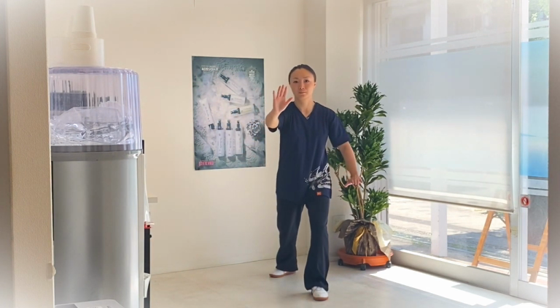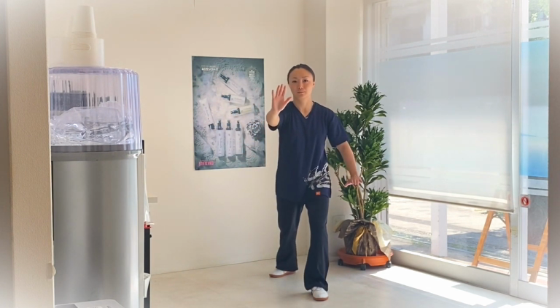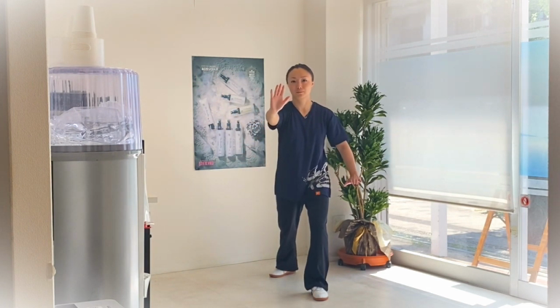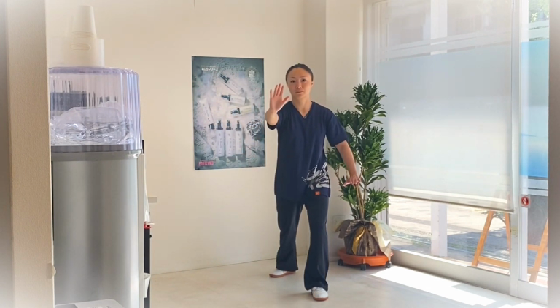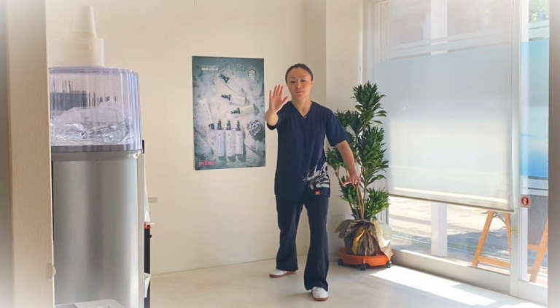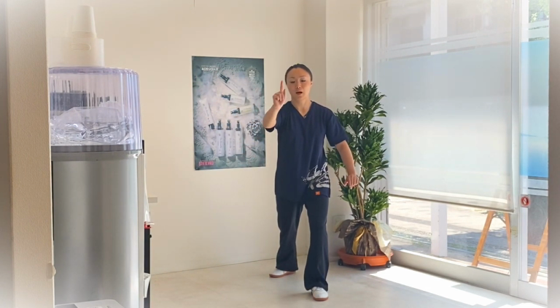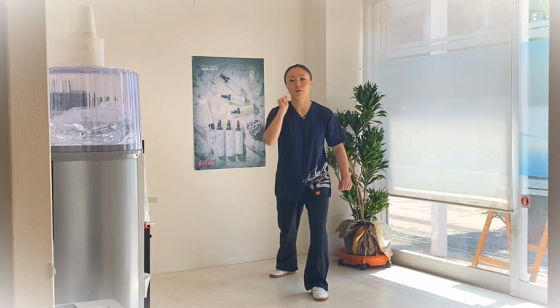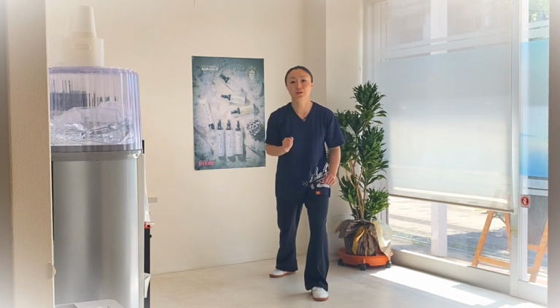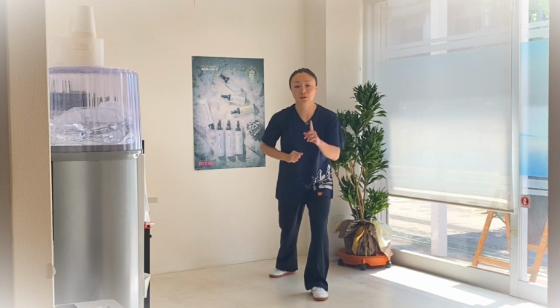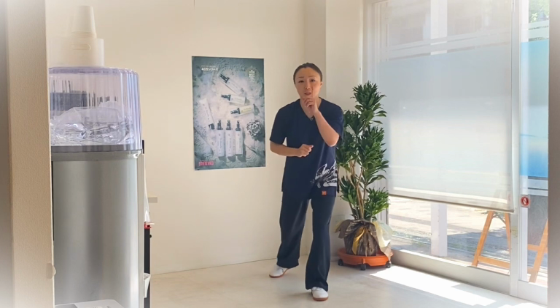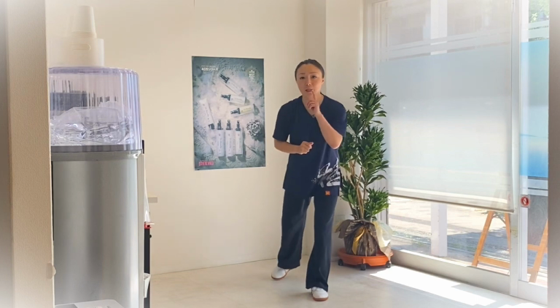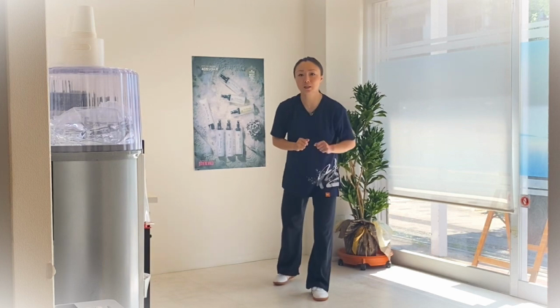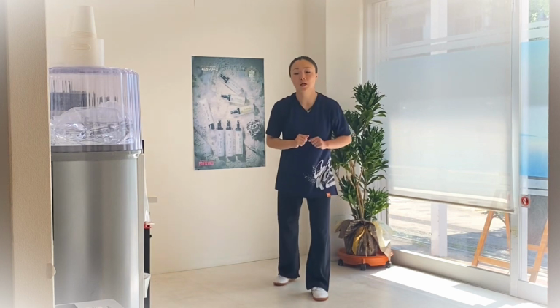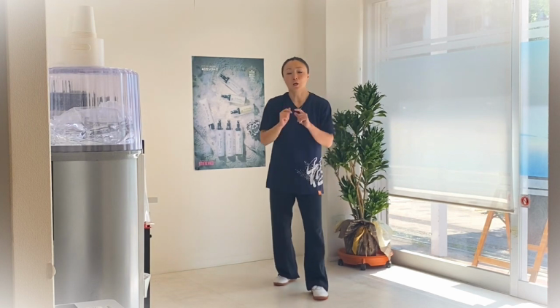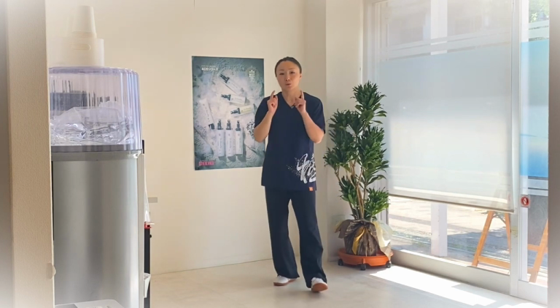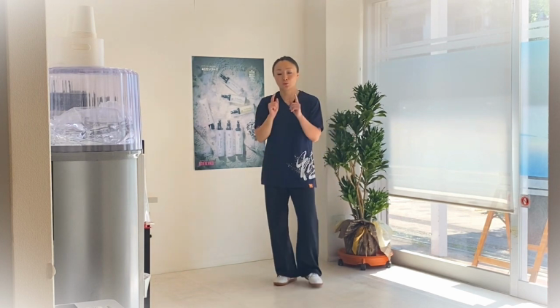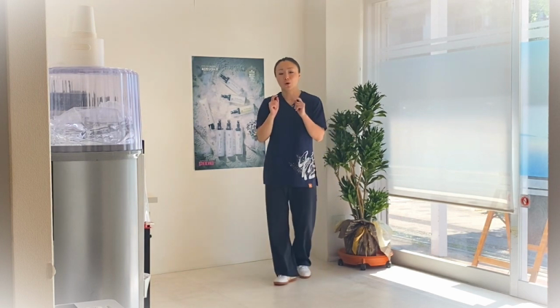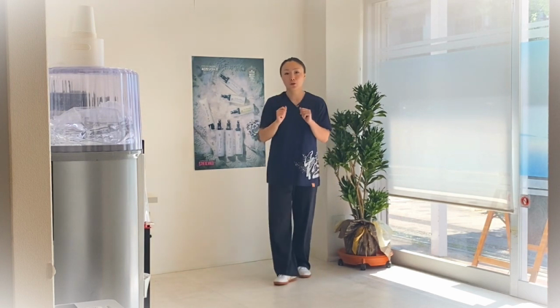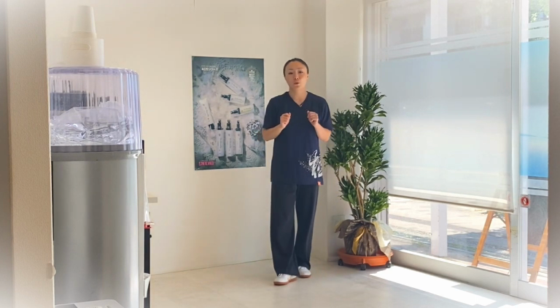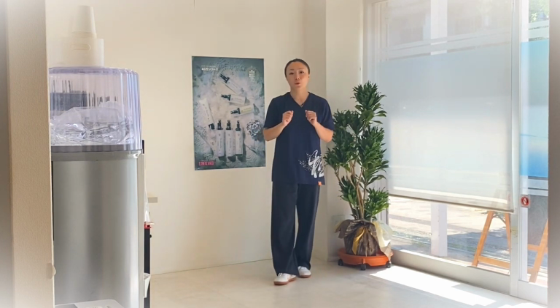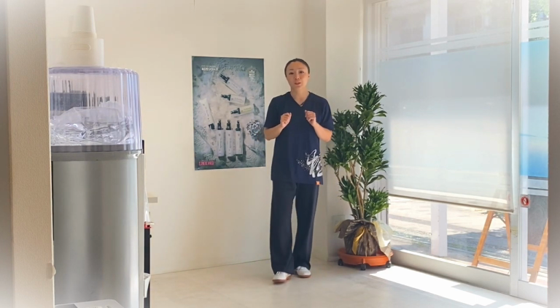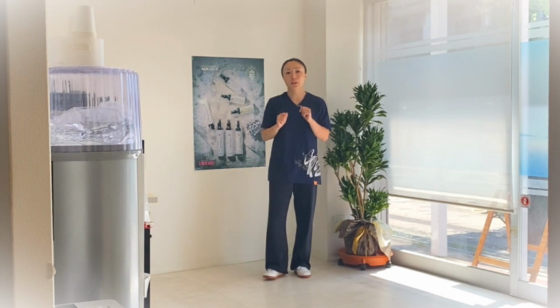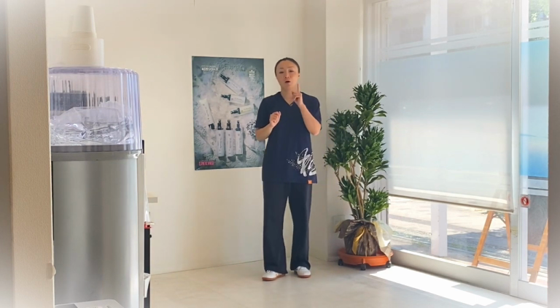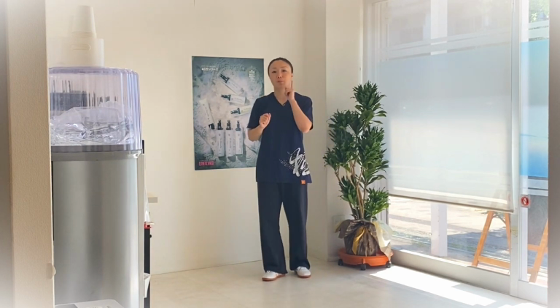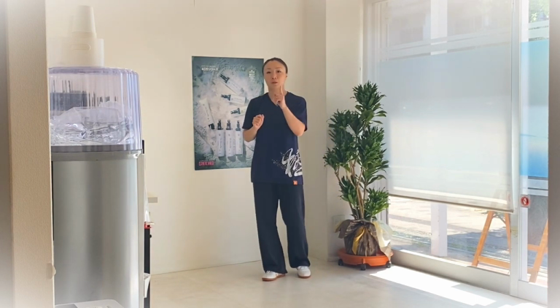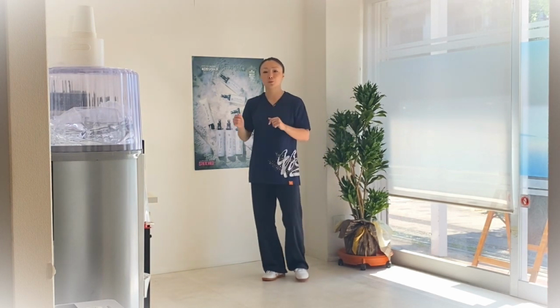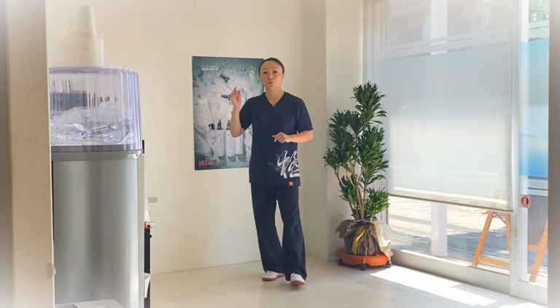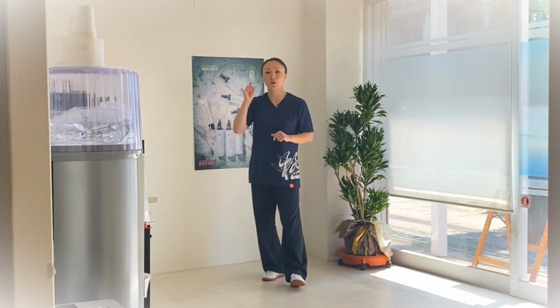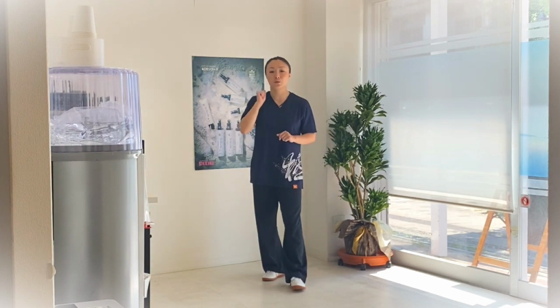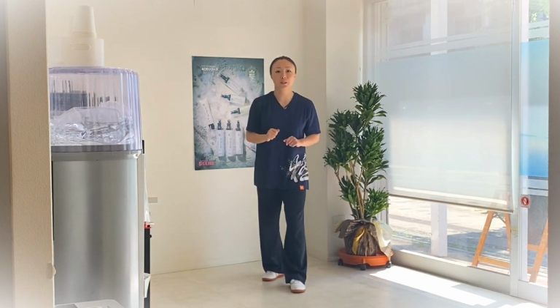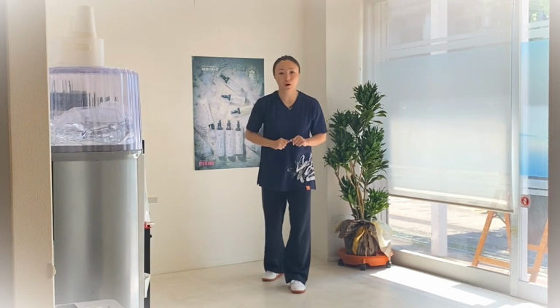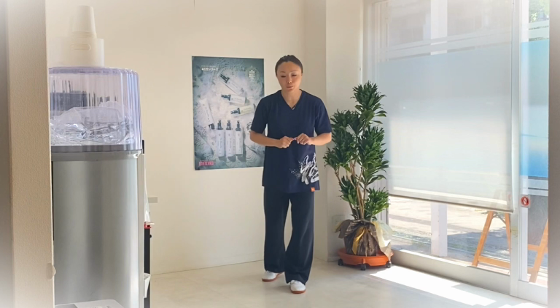大家请看，左腰微微向左转，然后大家仔细看我两手的分配。这就是第一个左右搂膝拗步的左搂膝拗步。